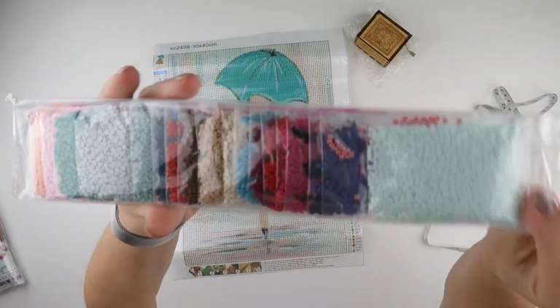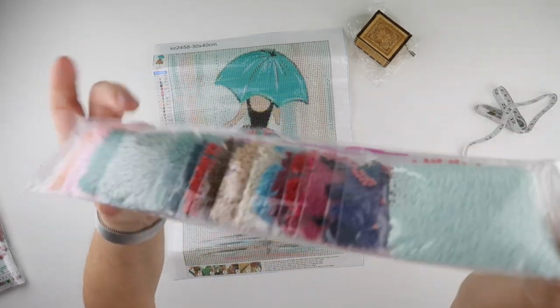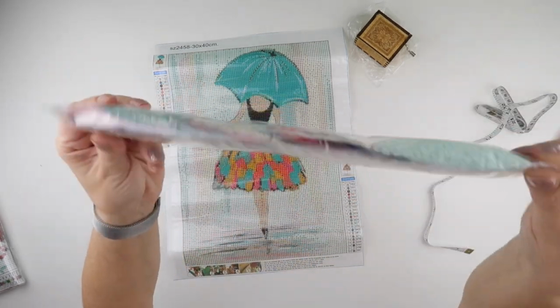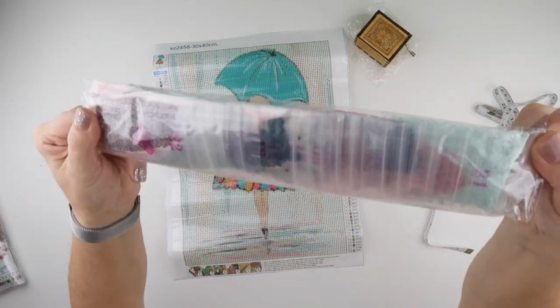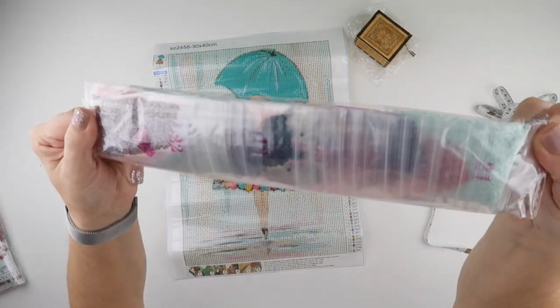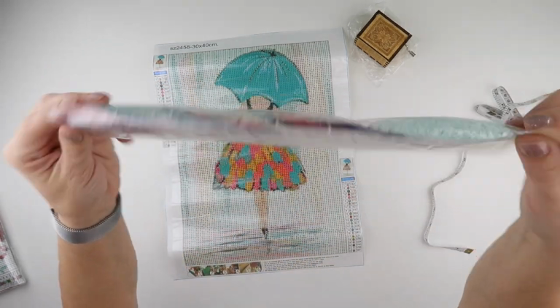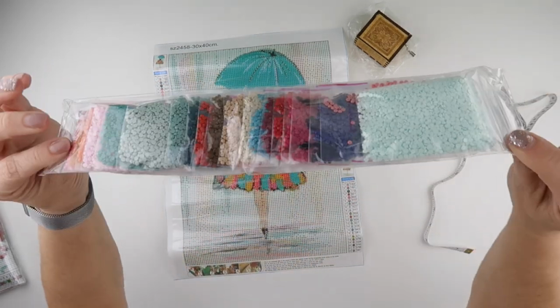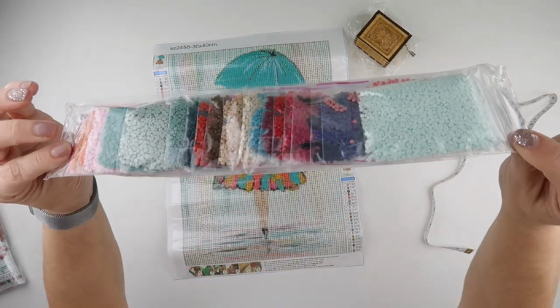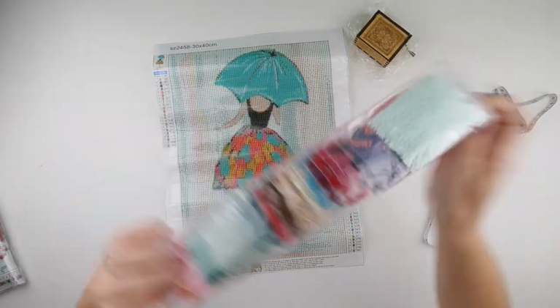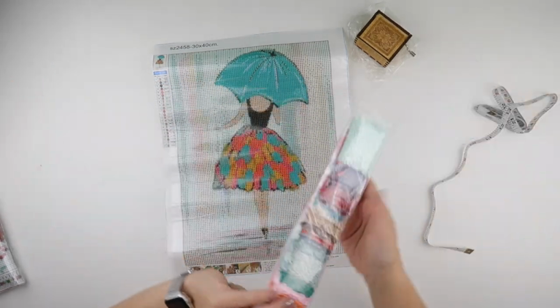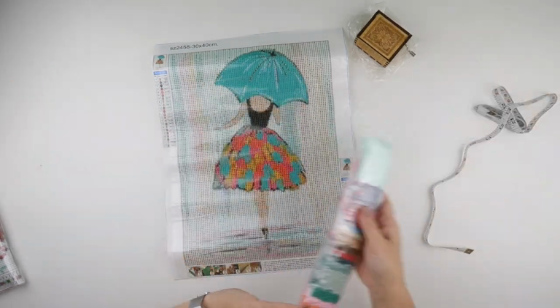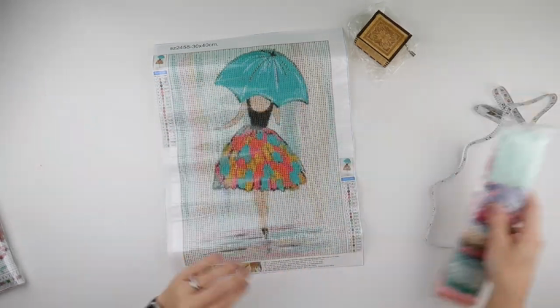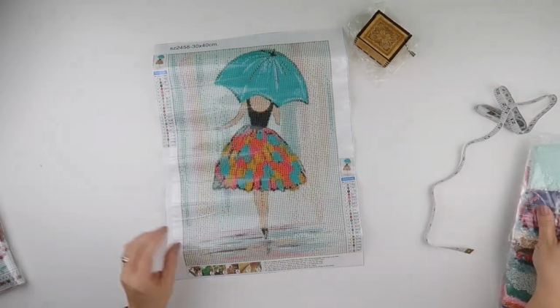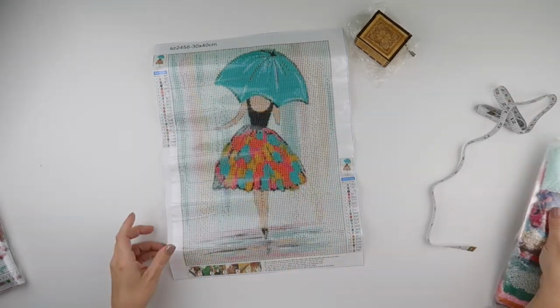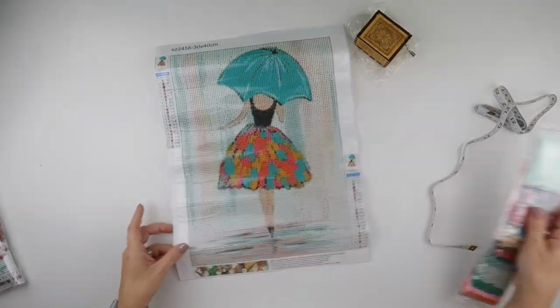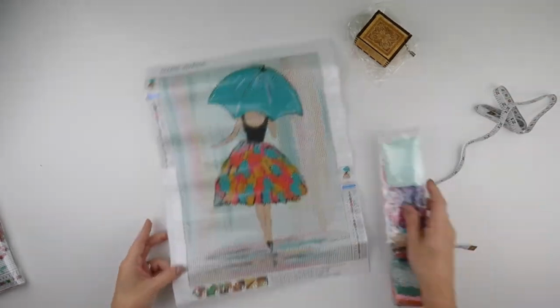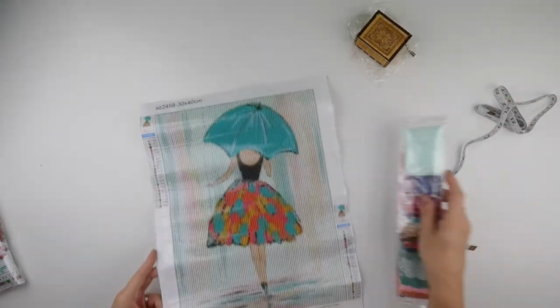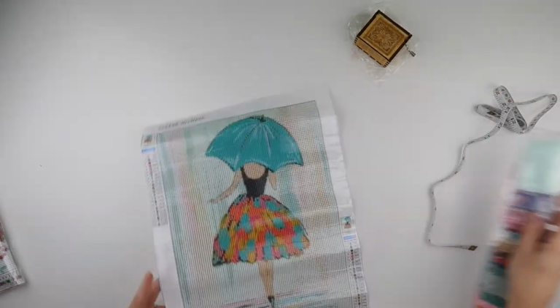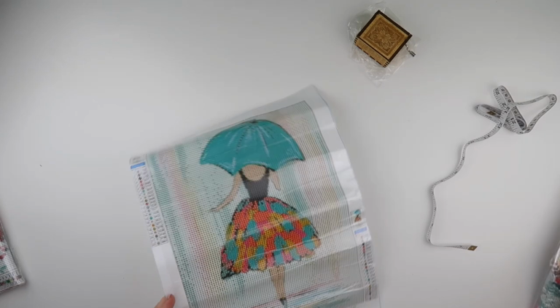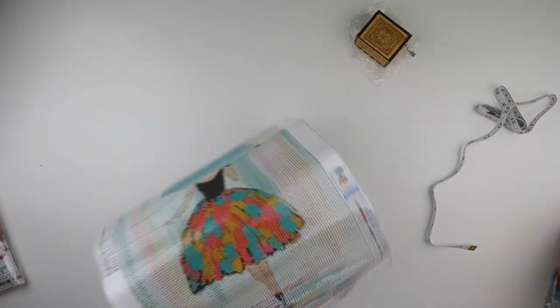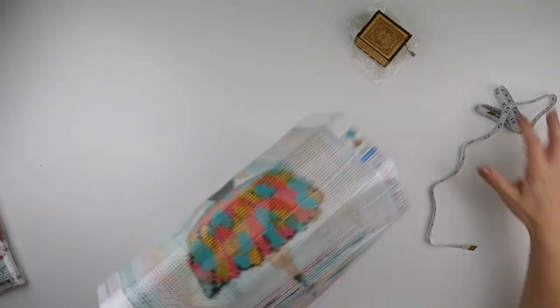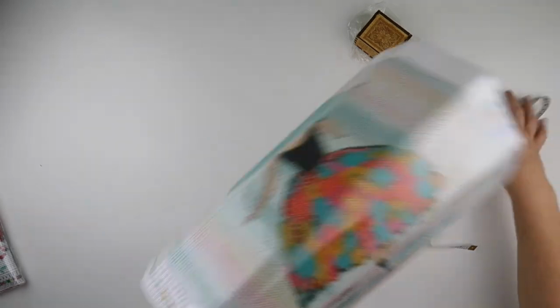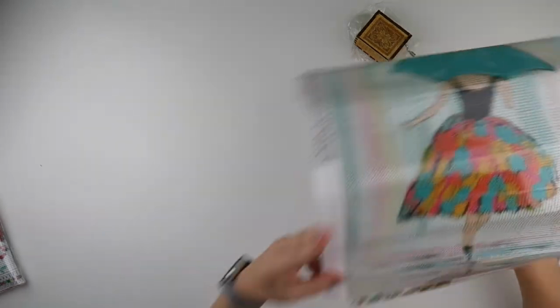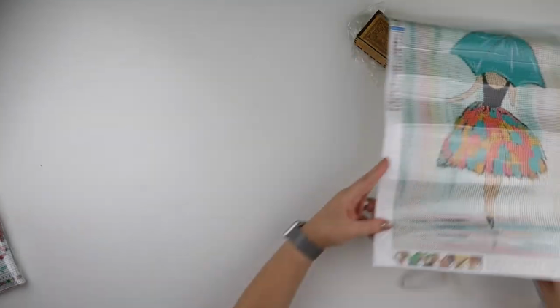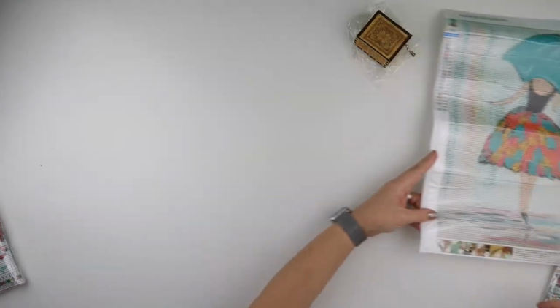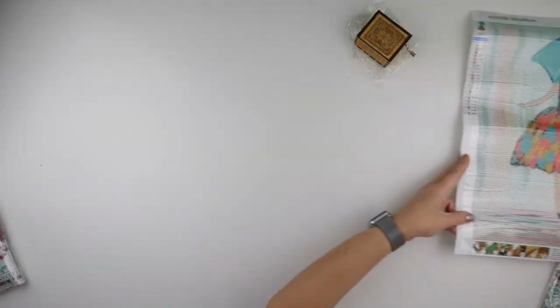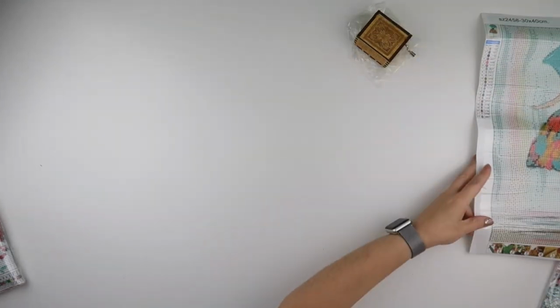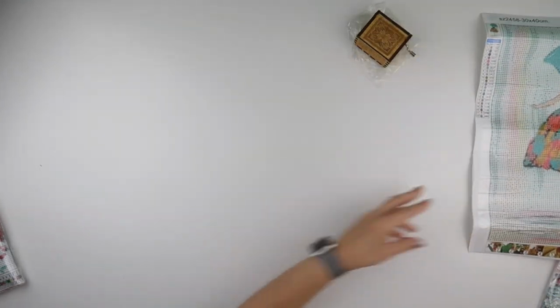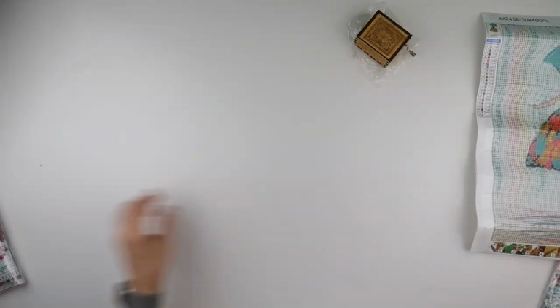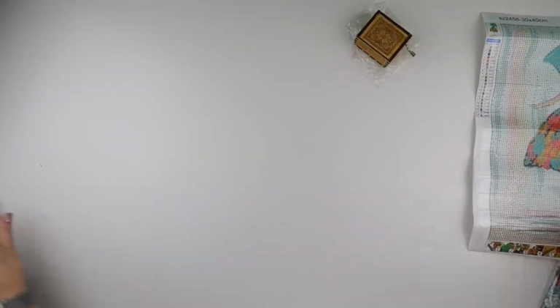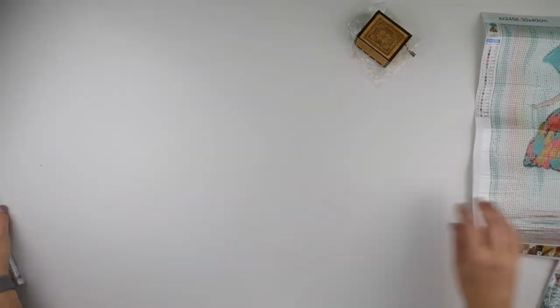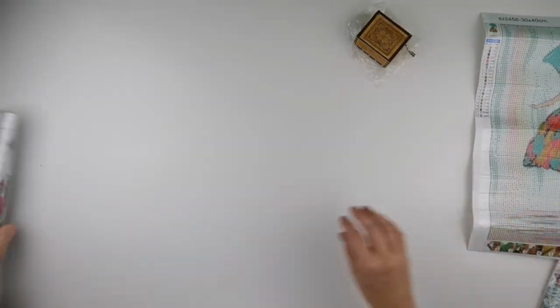It does come in little bags which is really good. So that is painting number one.